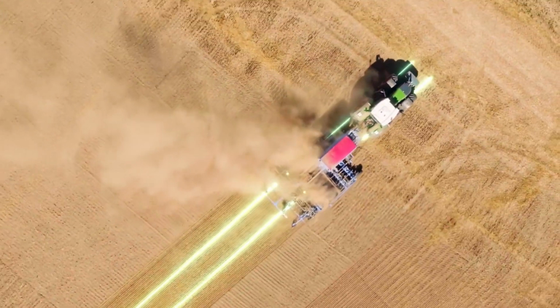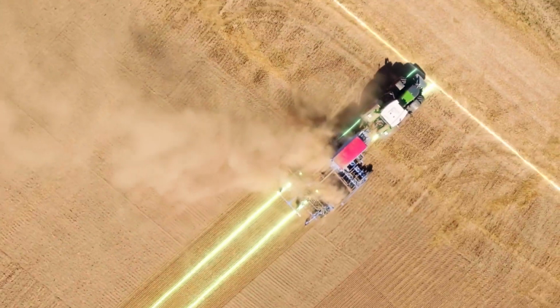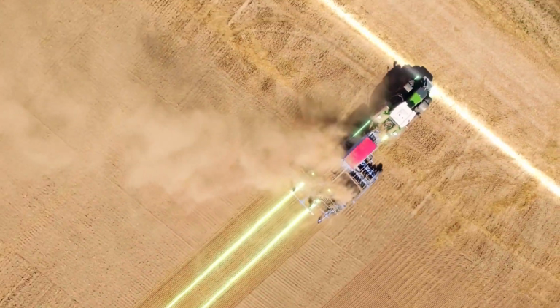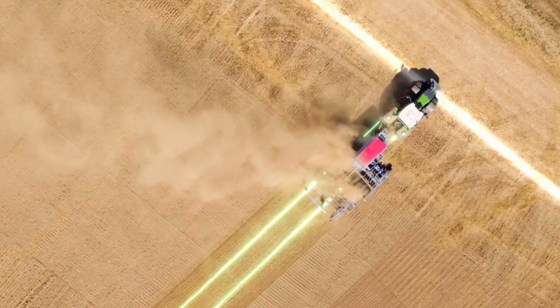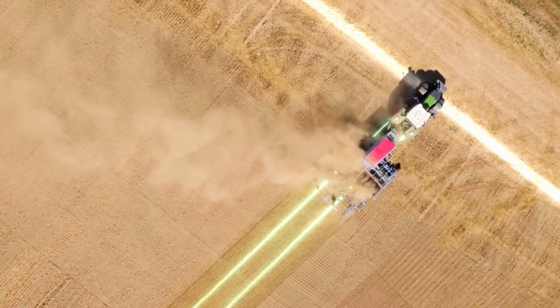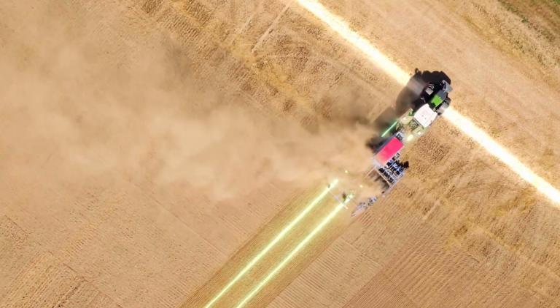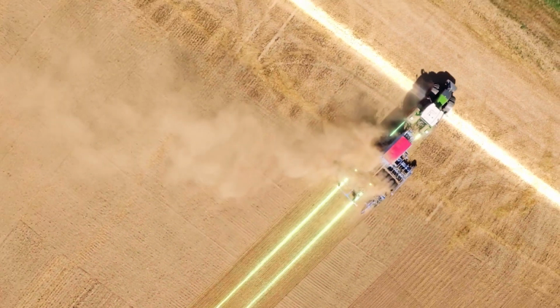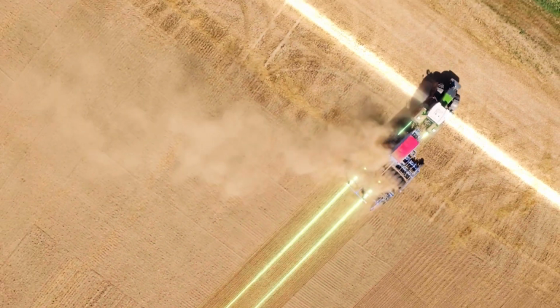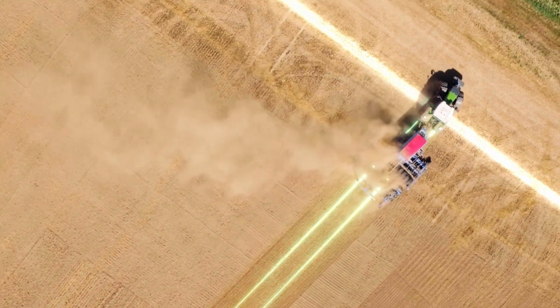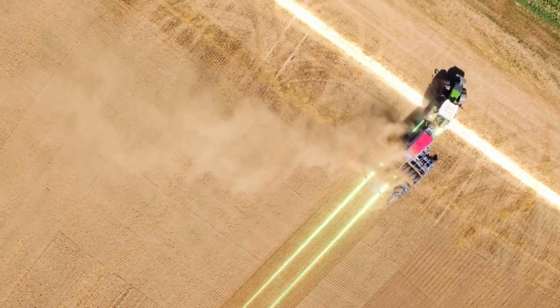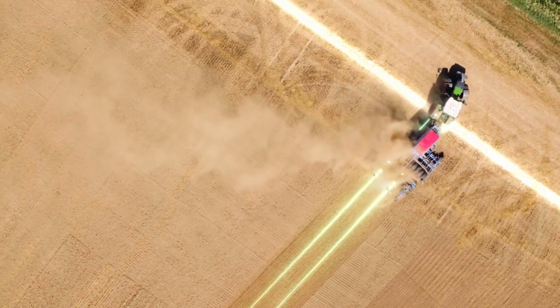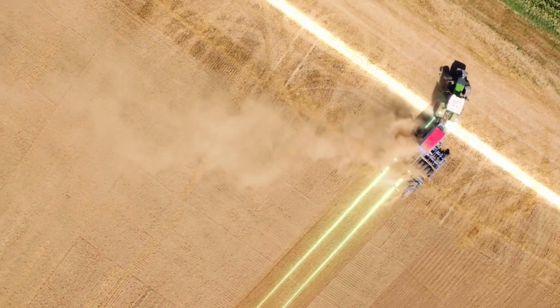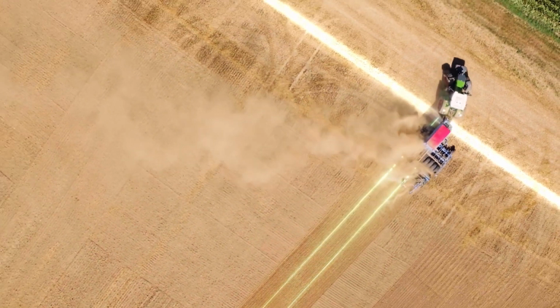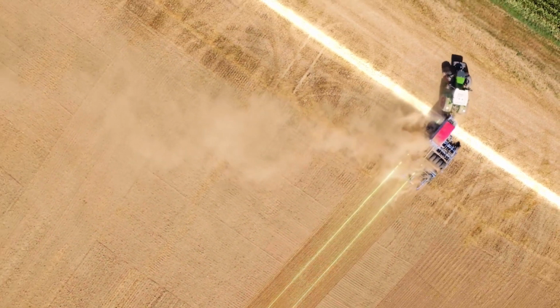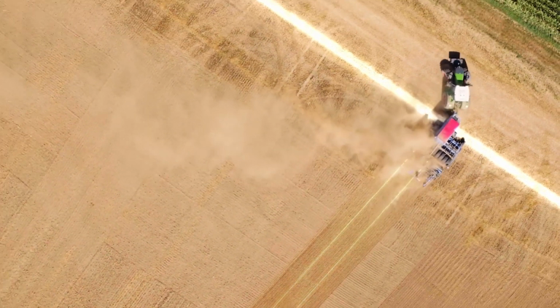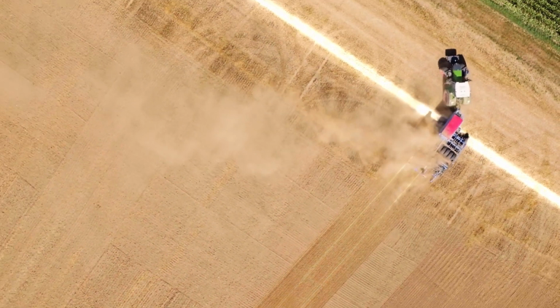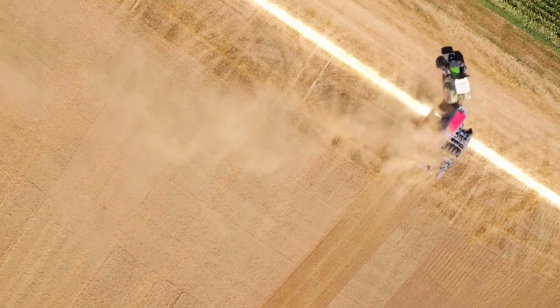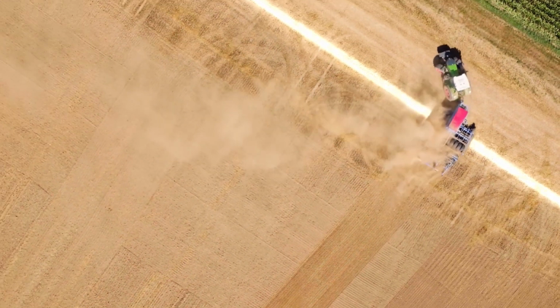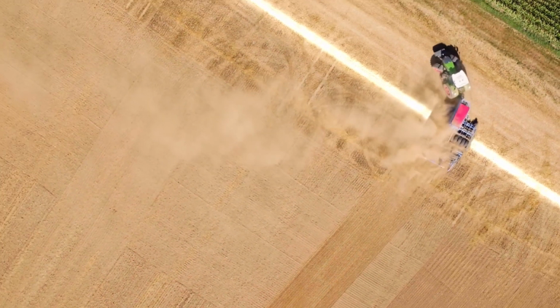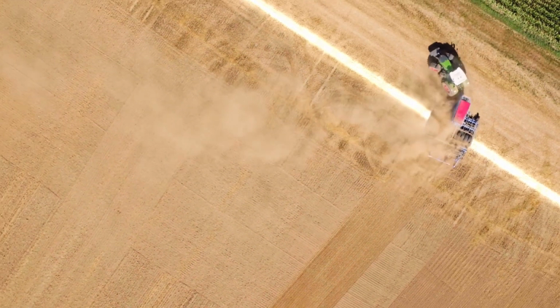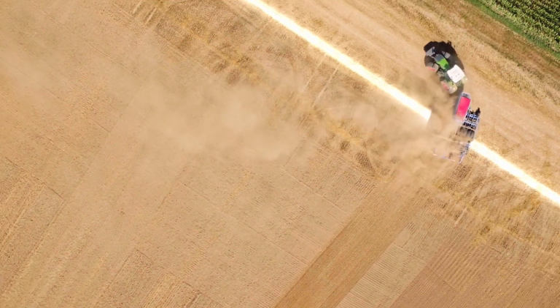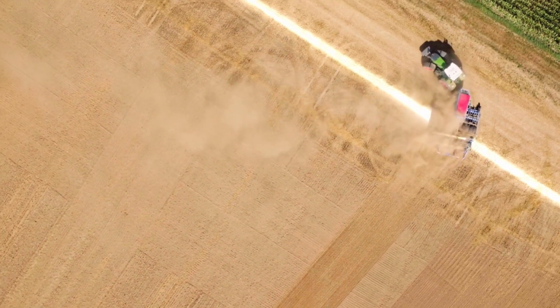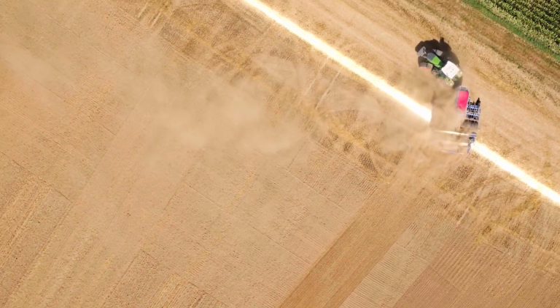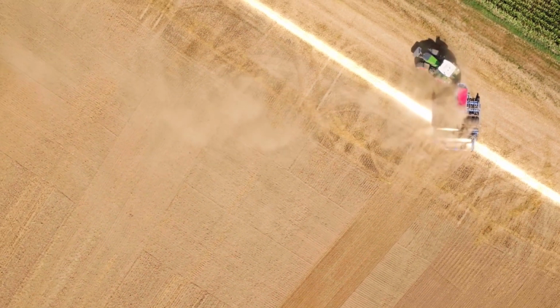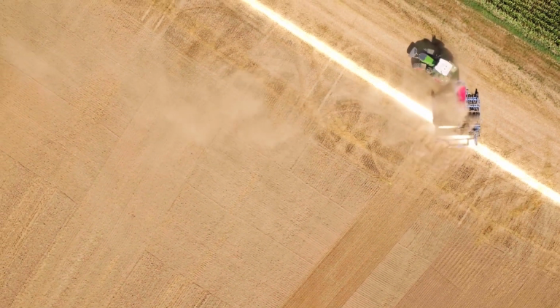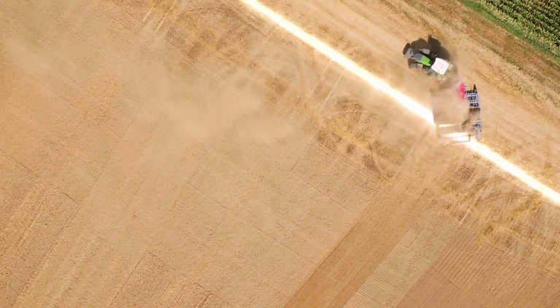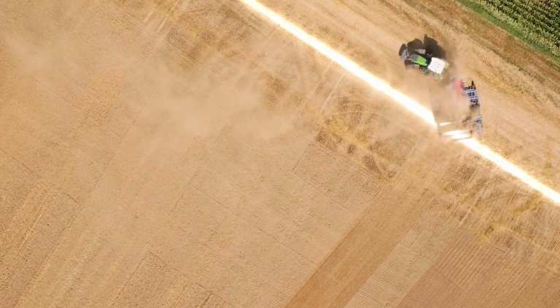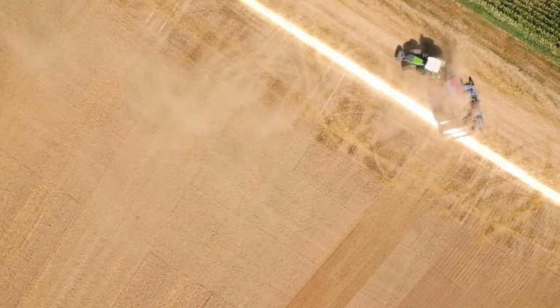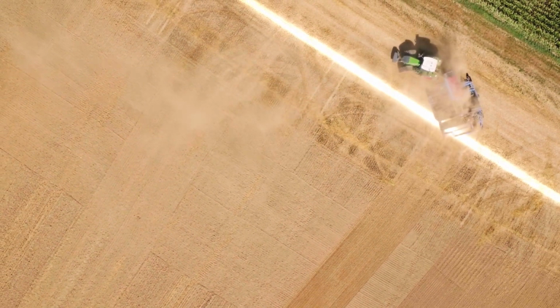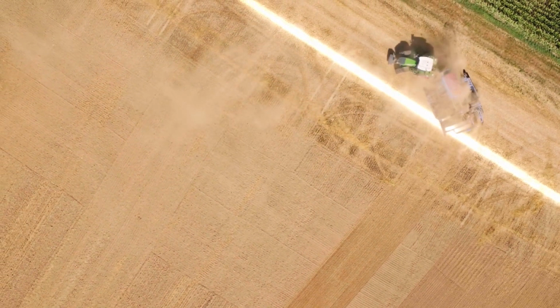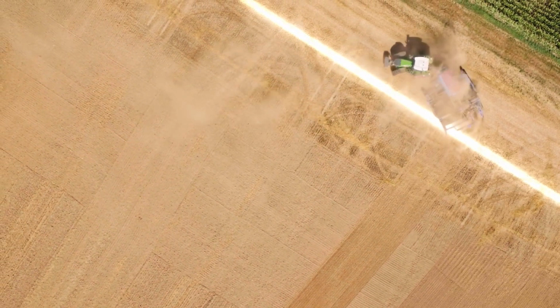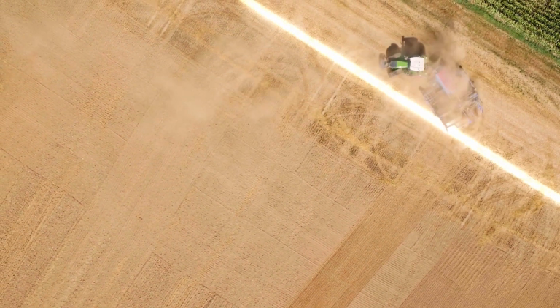Conversely, use single-track to record an almost endless track with an open contour.